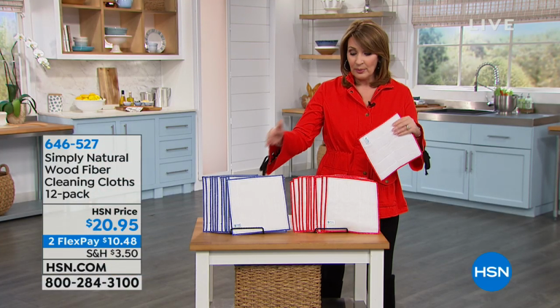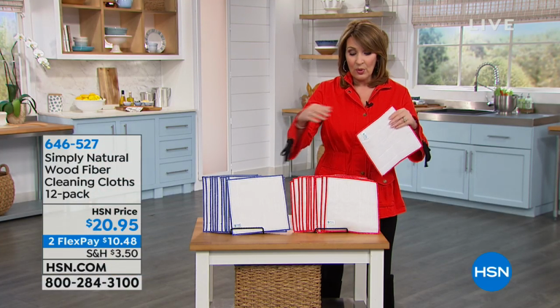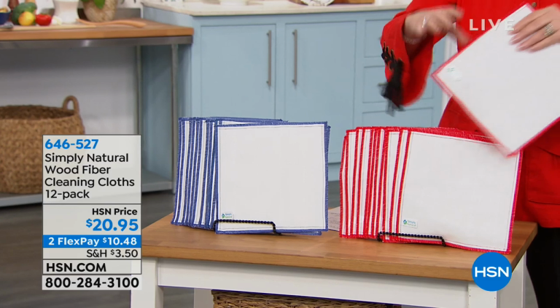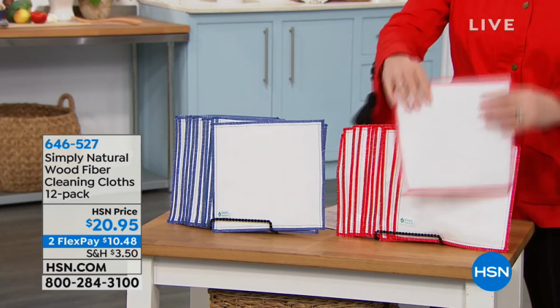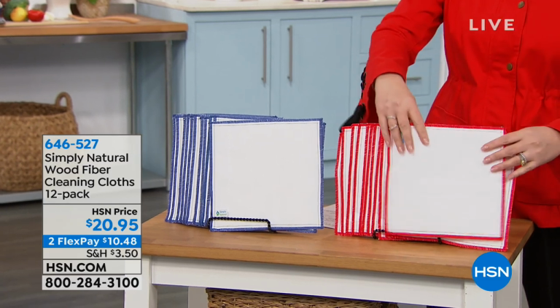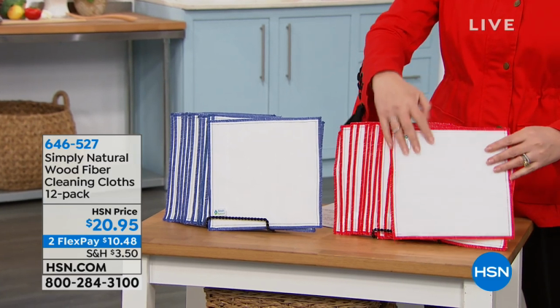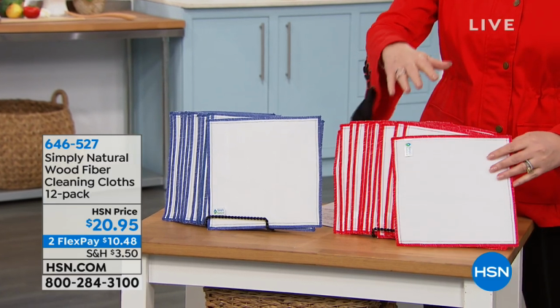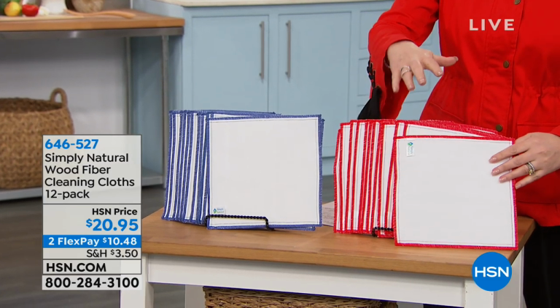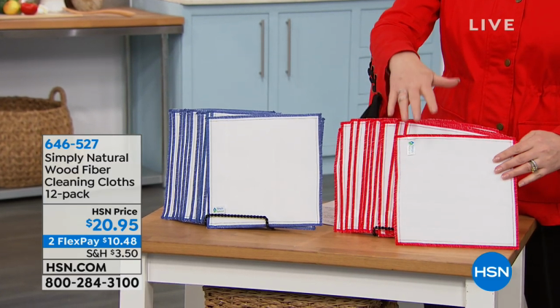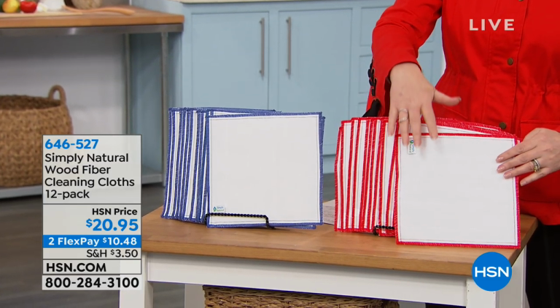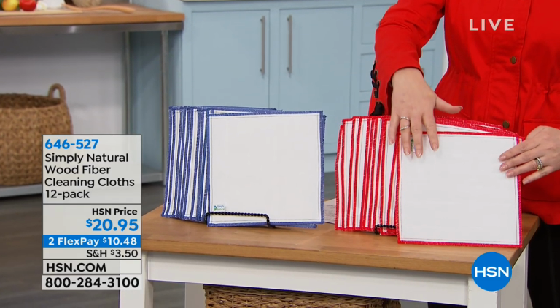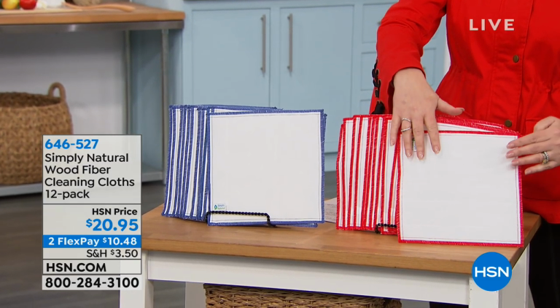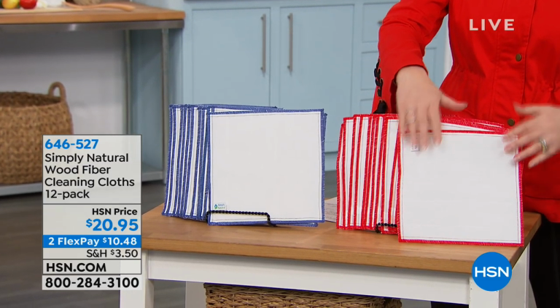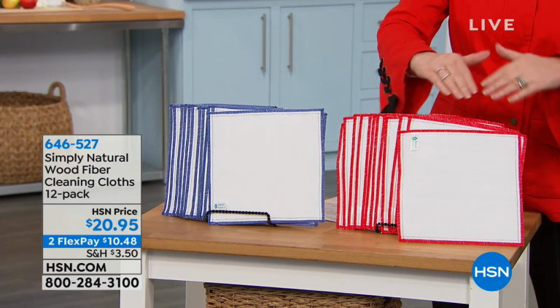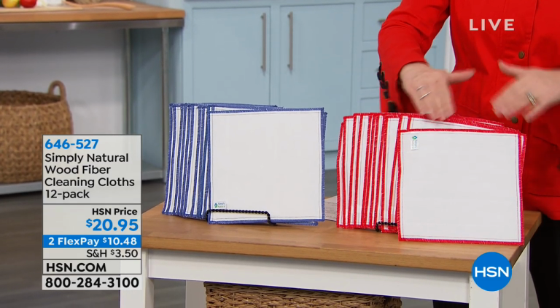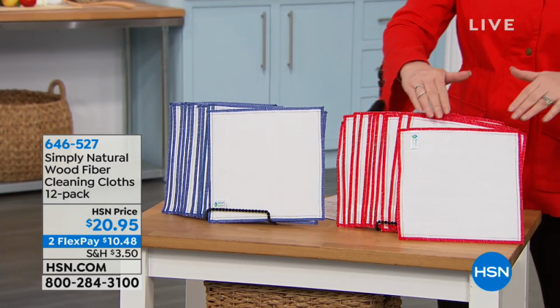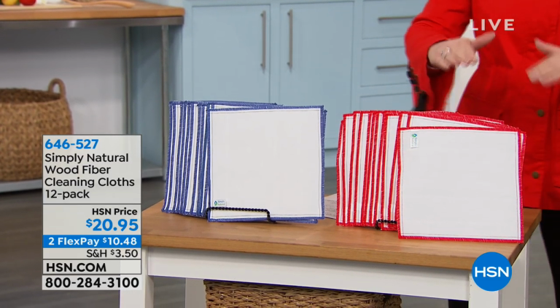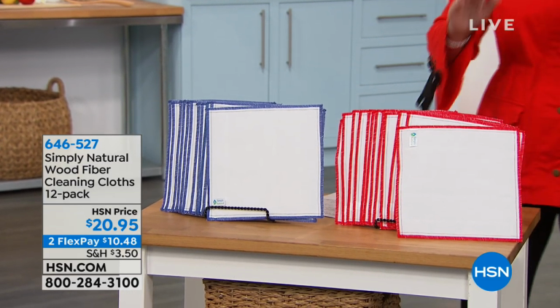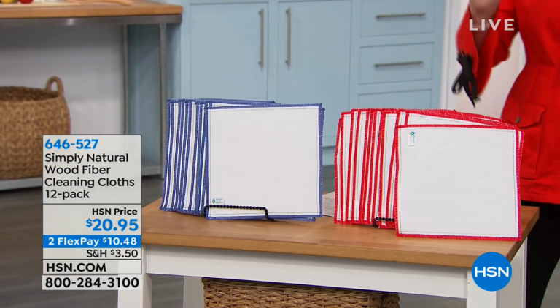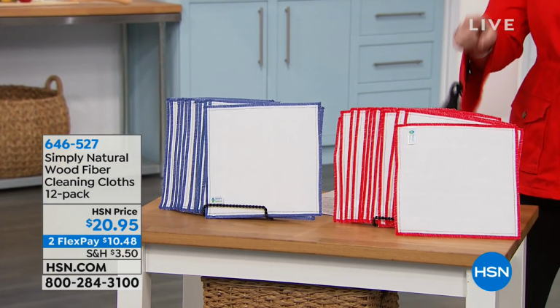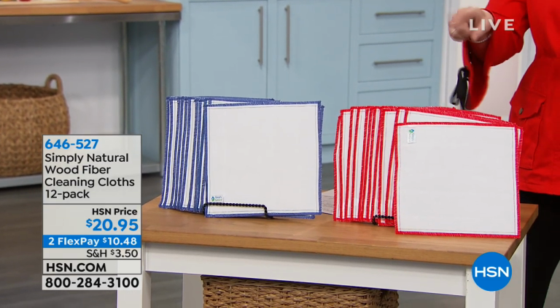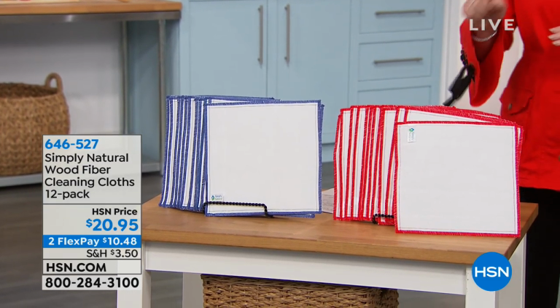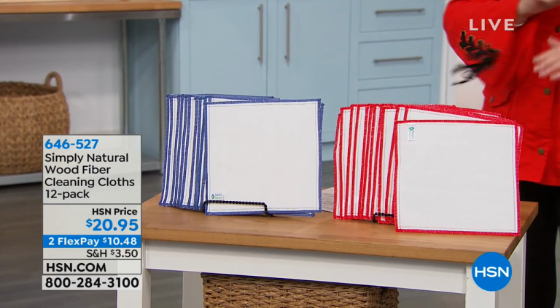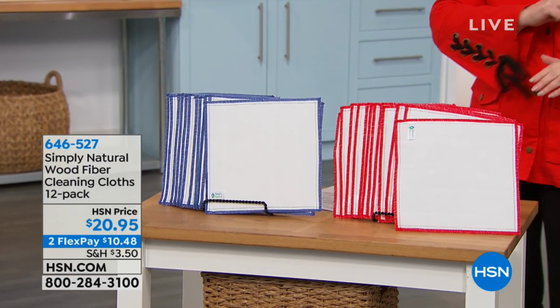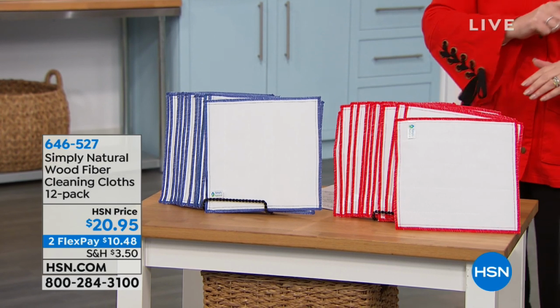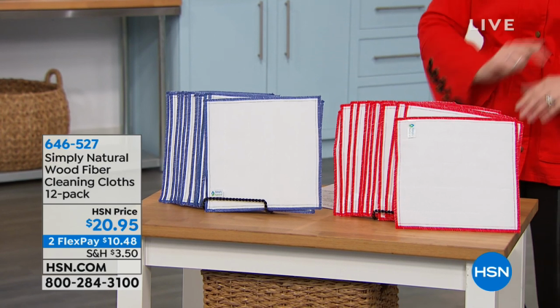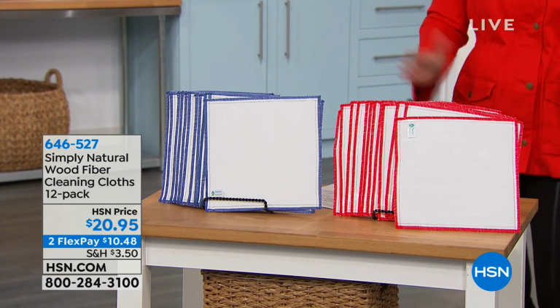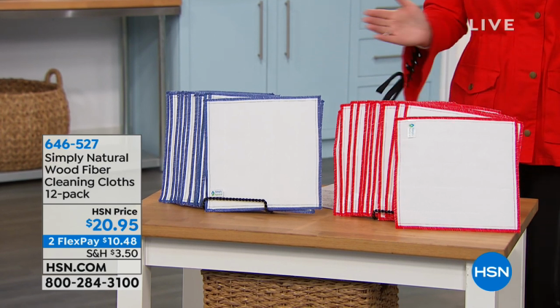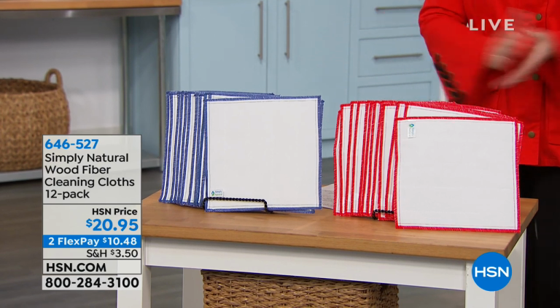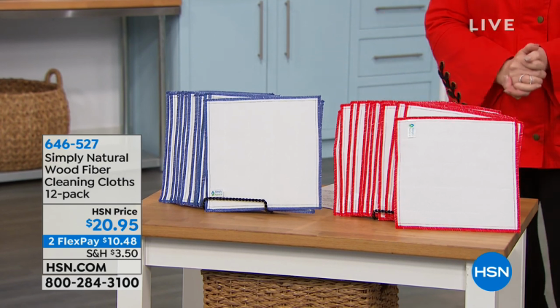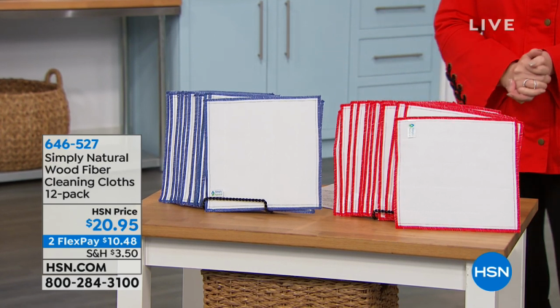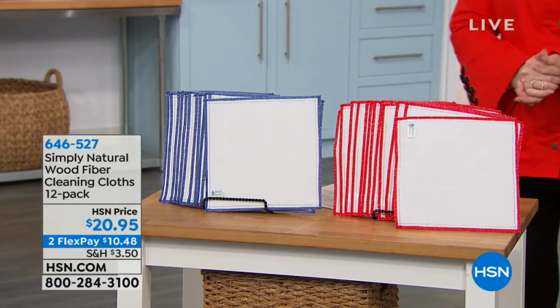We have 12 for $20.95. Blue or red, try them. Stay tuned for the presentation, you're going to love them. I think this is the smartest thing. We're going to learn all about that.